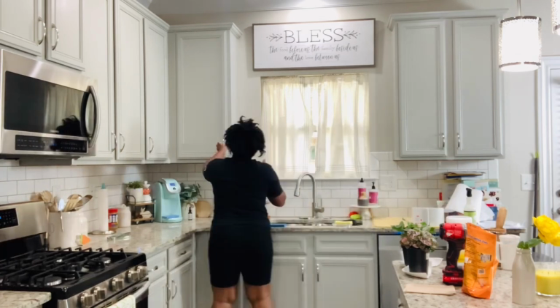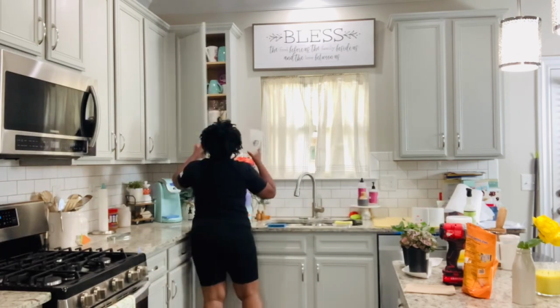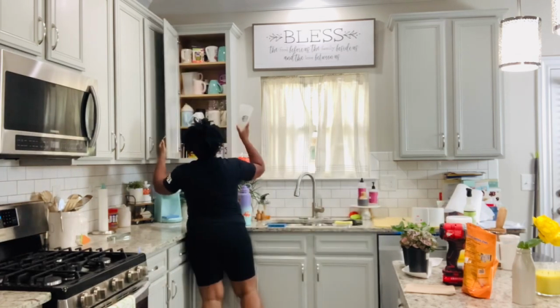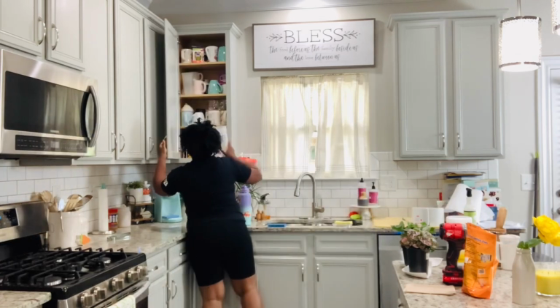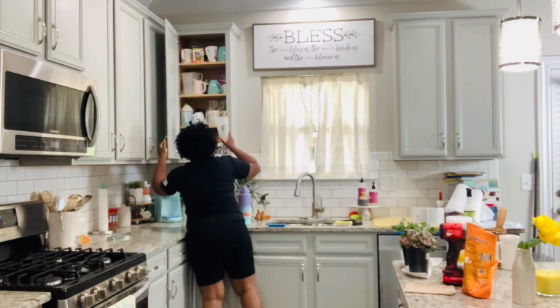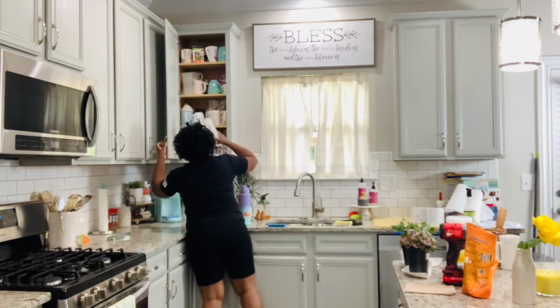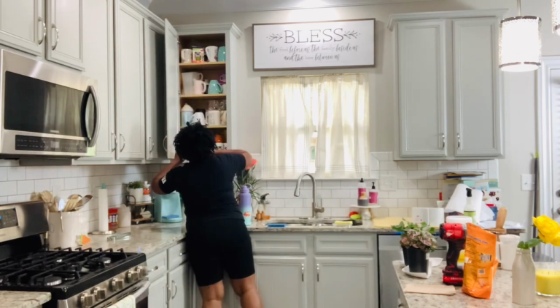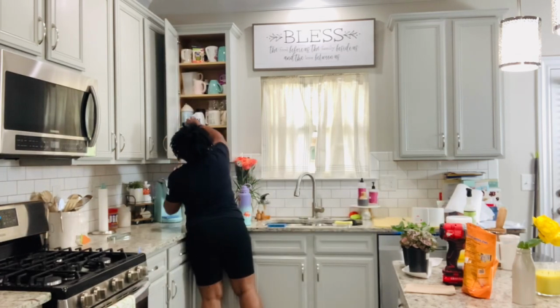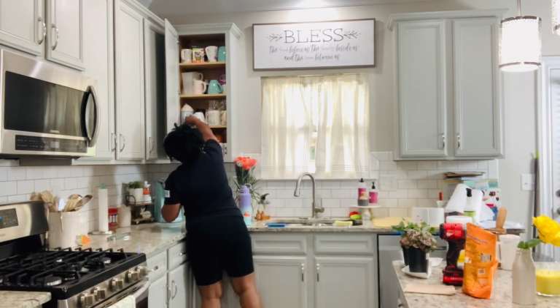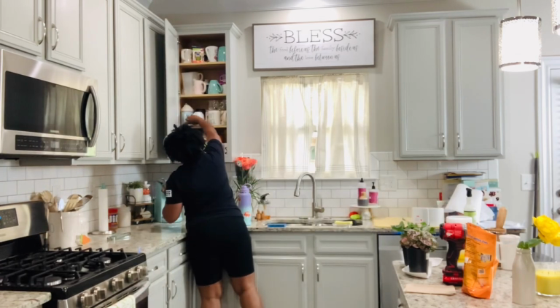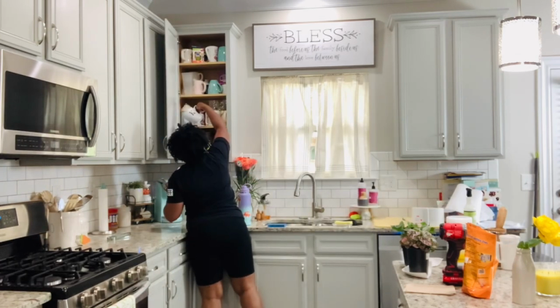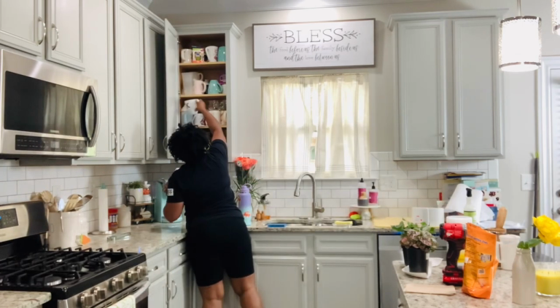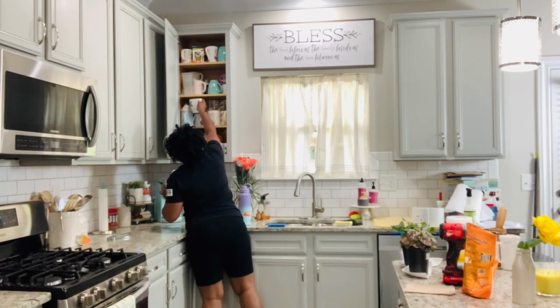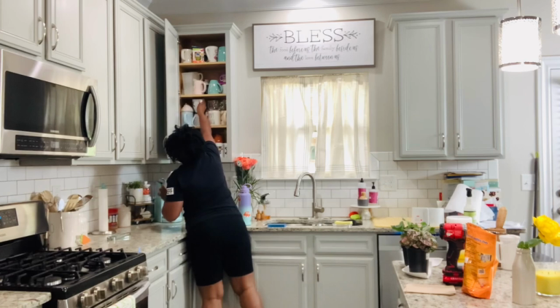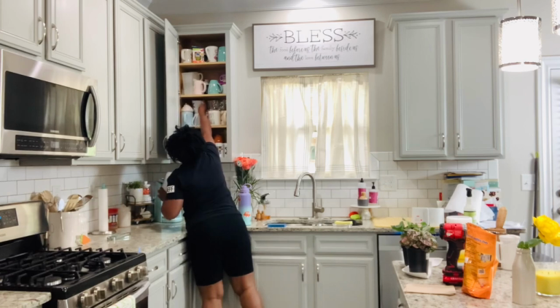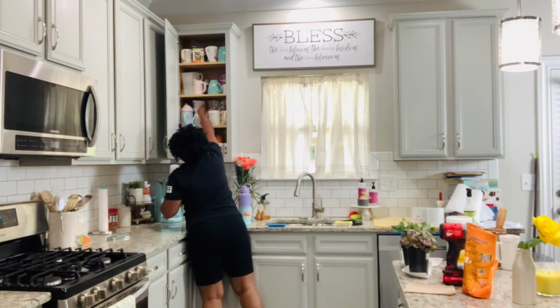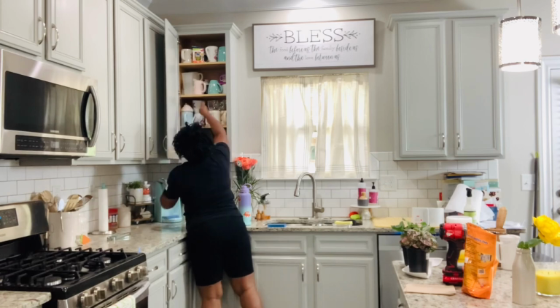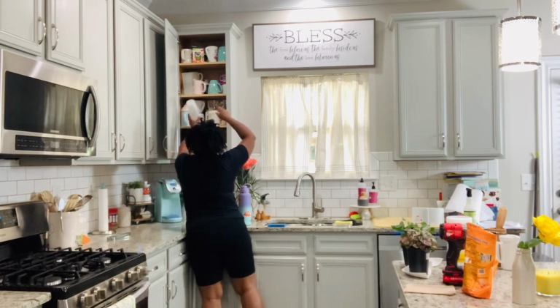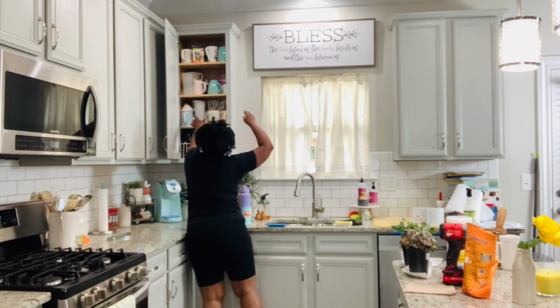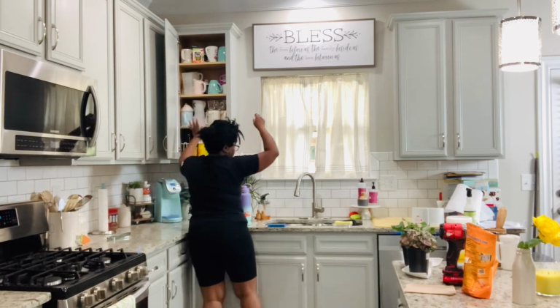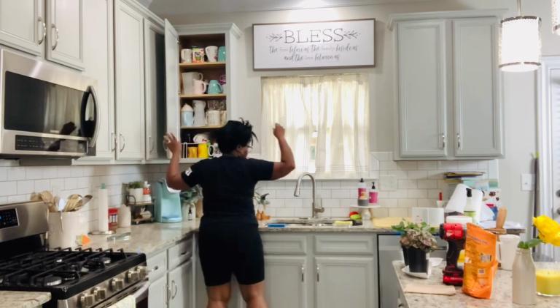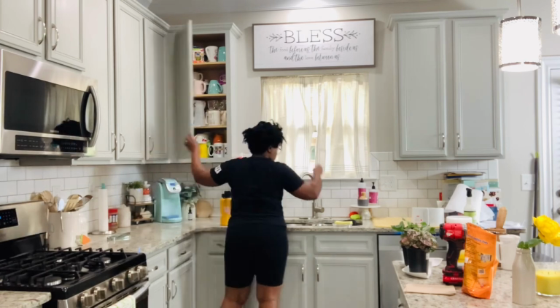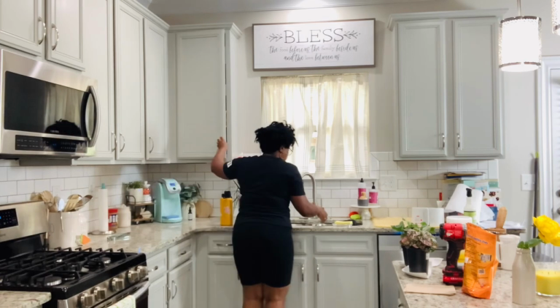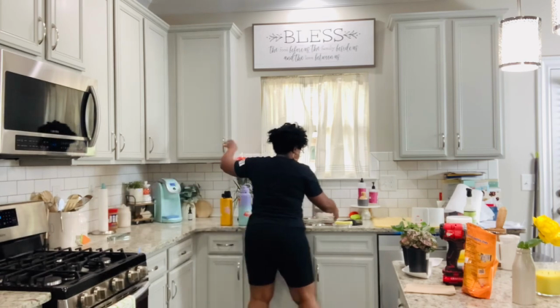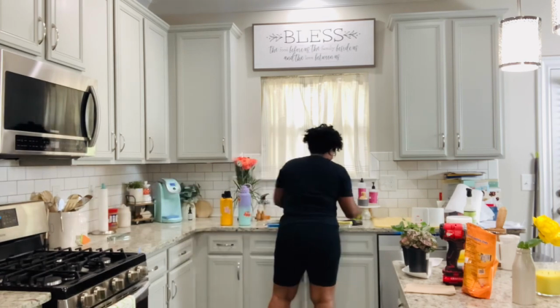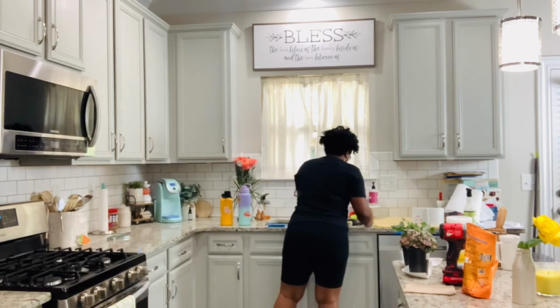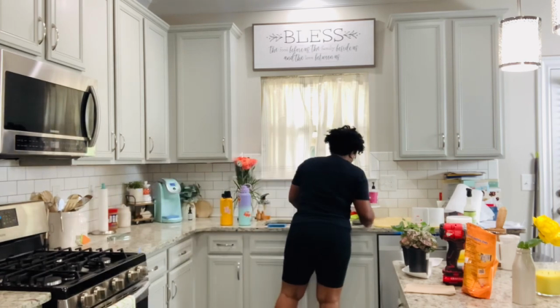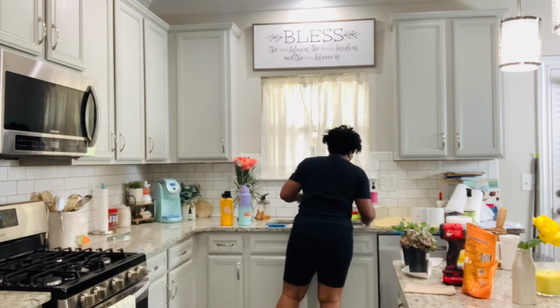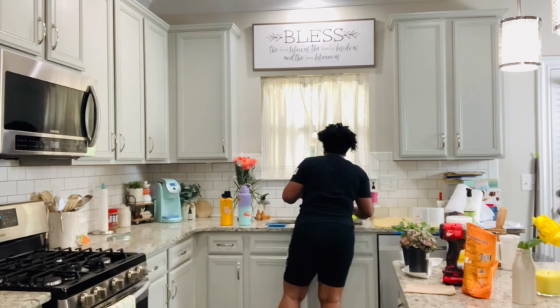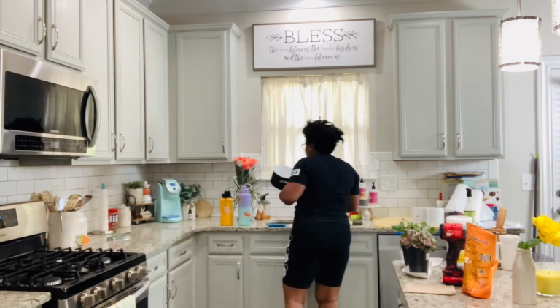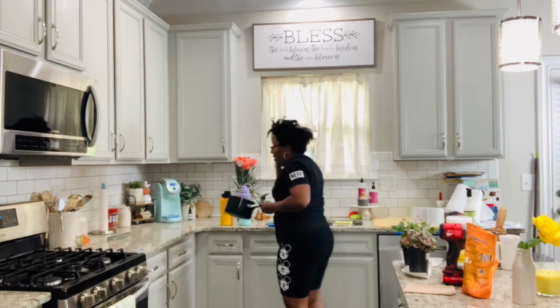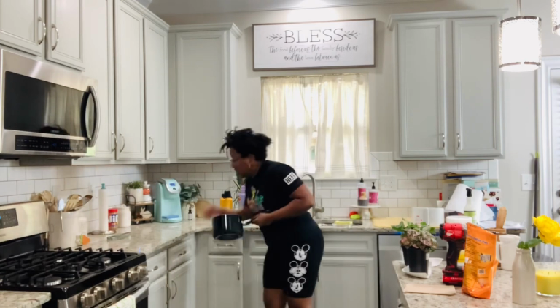Loving my window - I feel like I'm getting so much more light, so bright, happier feeling.